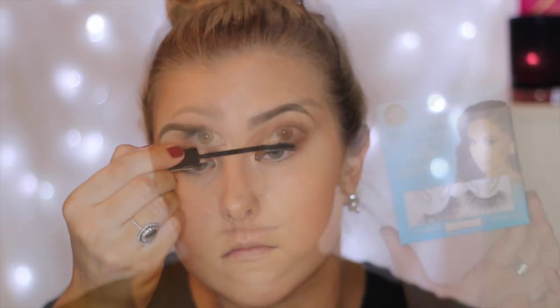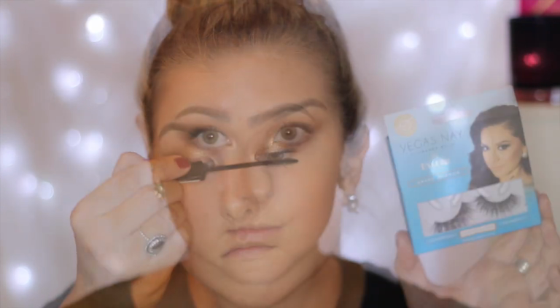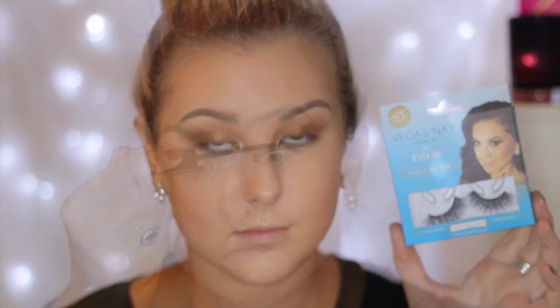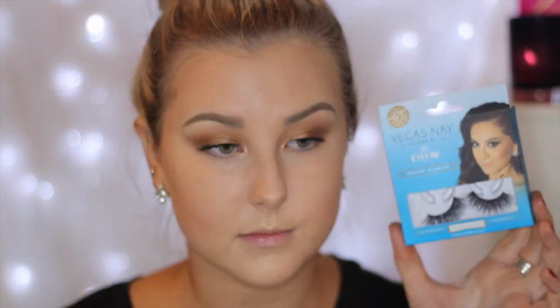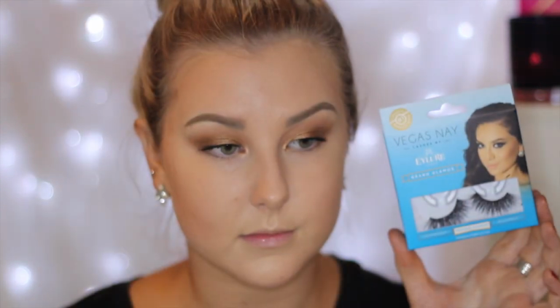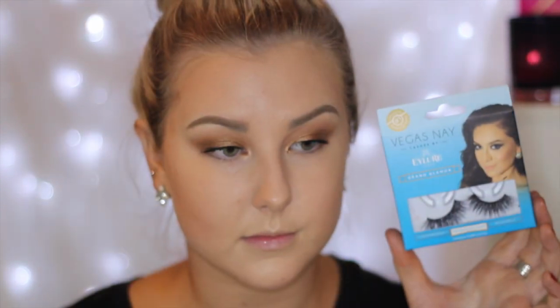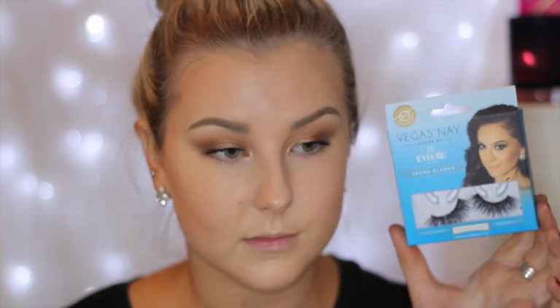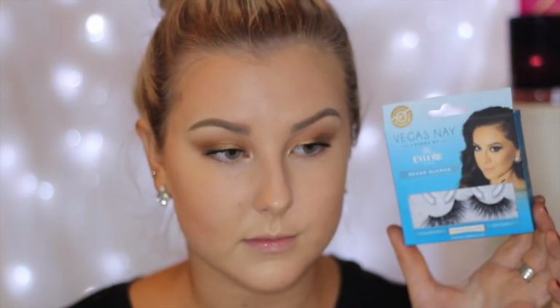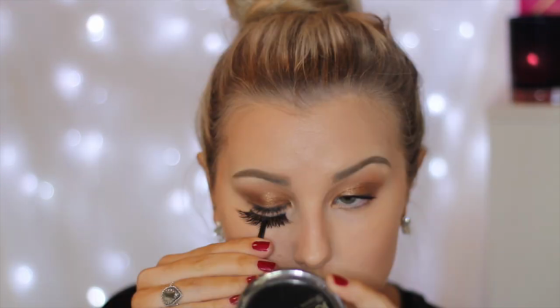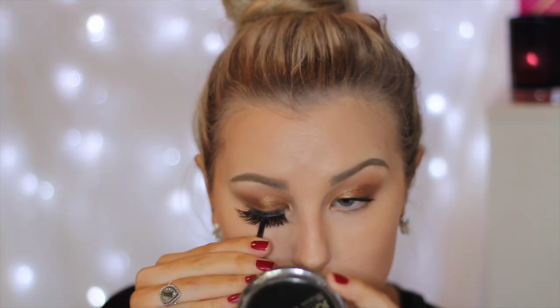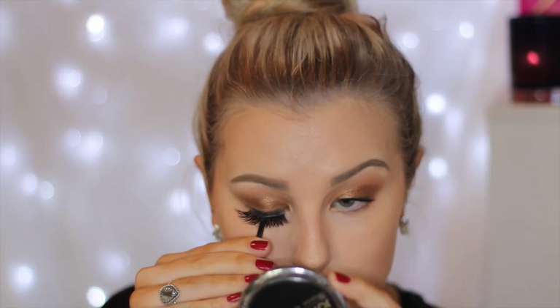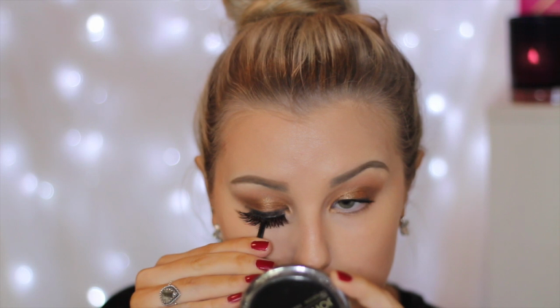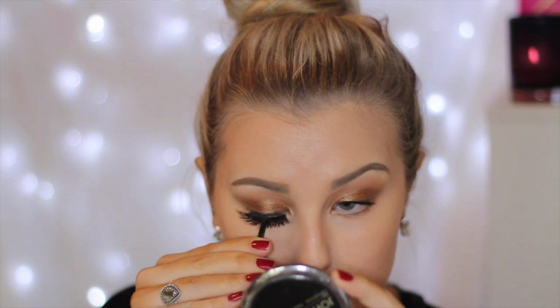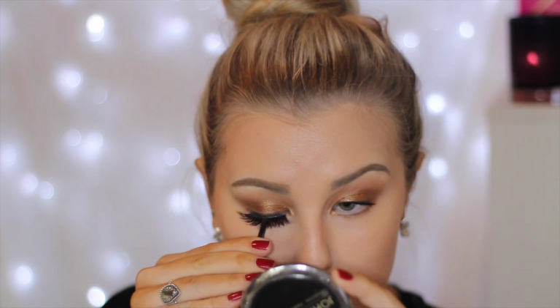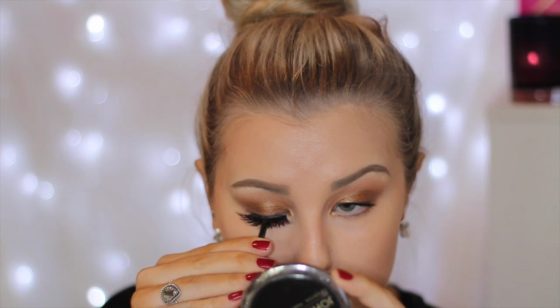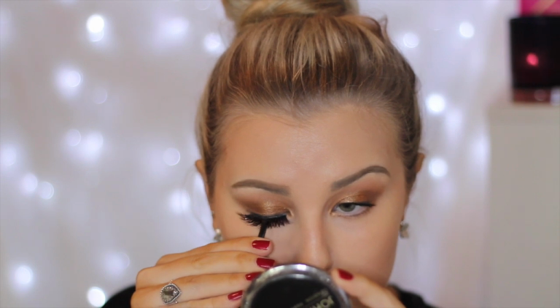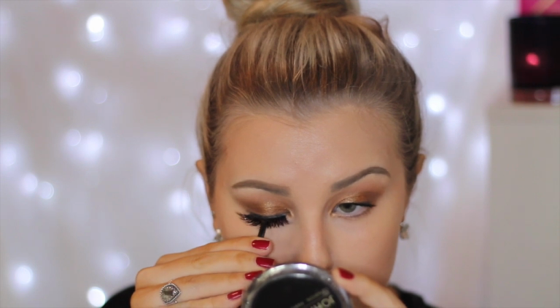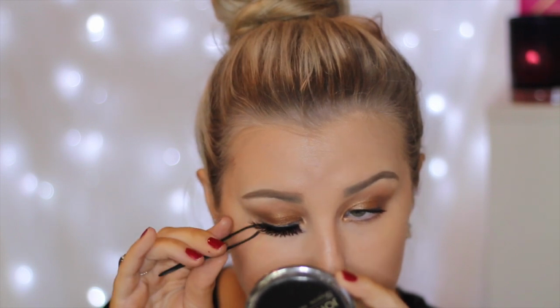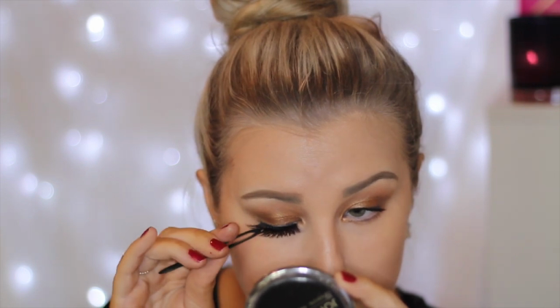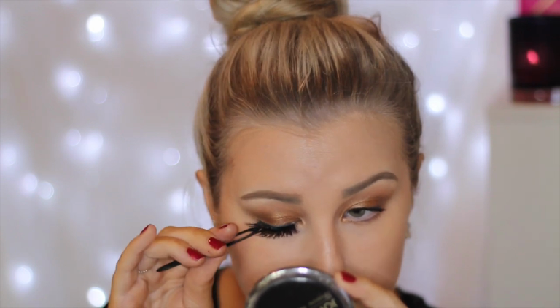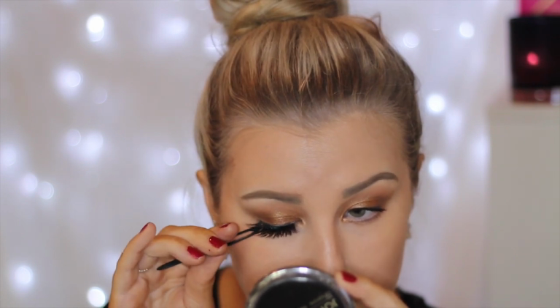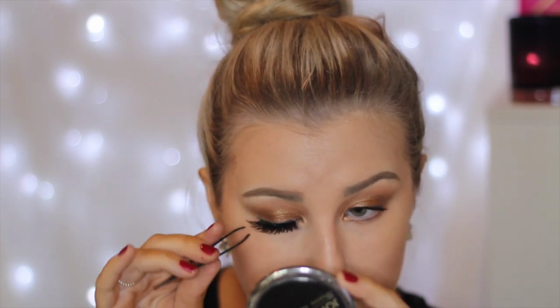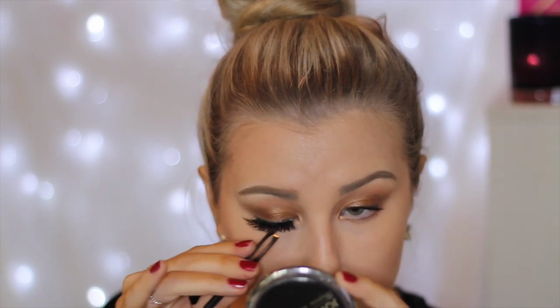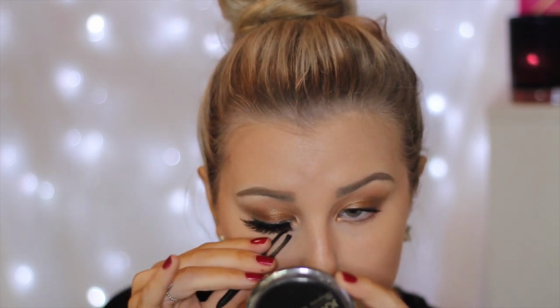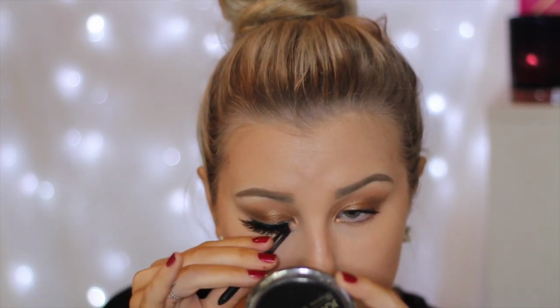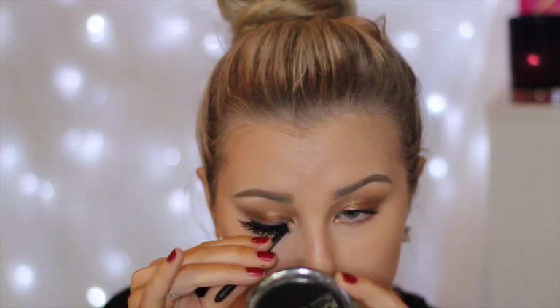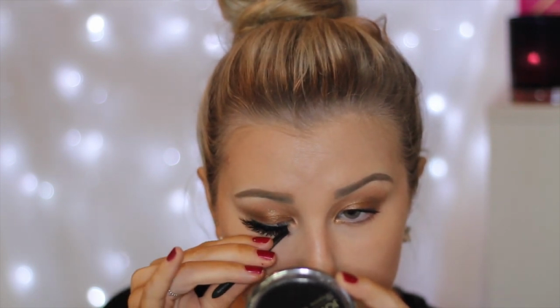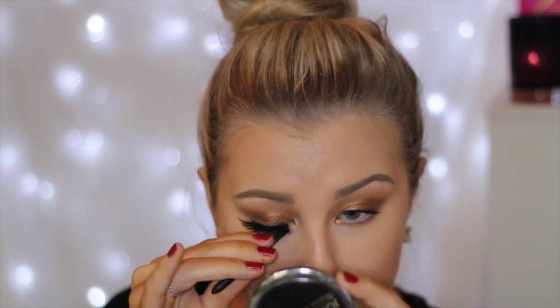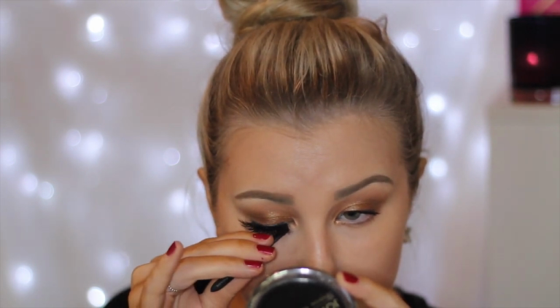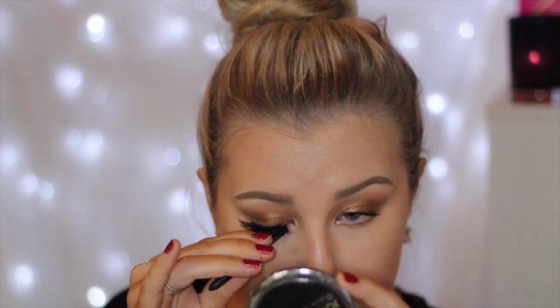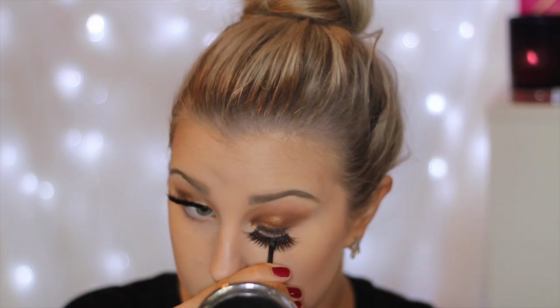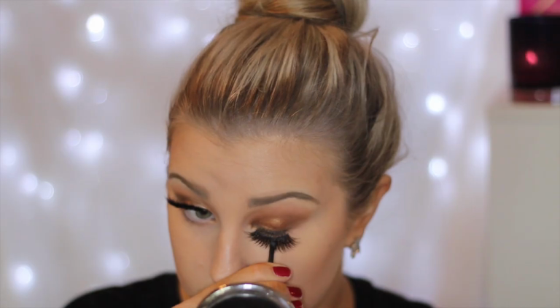And then for falsies, I am using the Vegas Nay Grand Glamour Lashes which are super dramatic and super beautiful. I love these lashes.